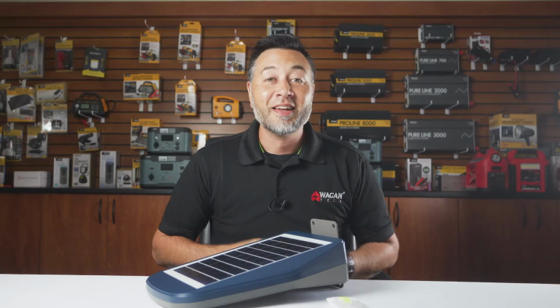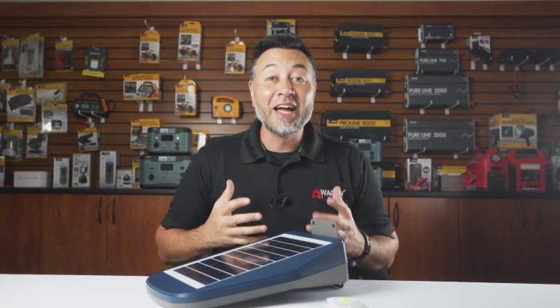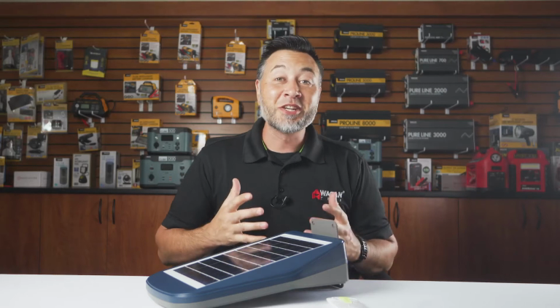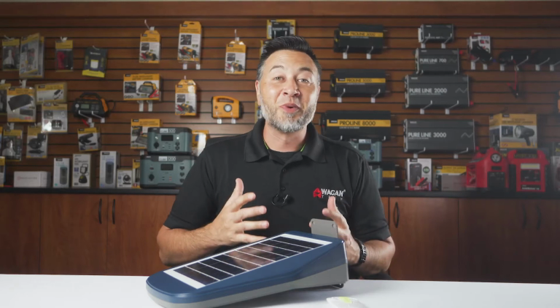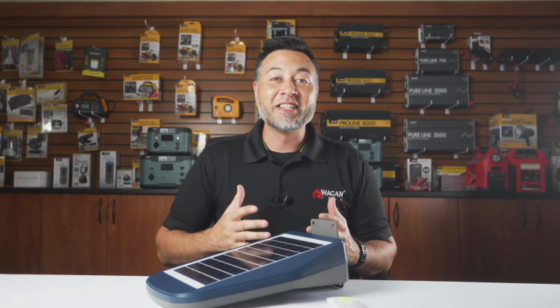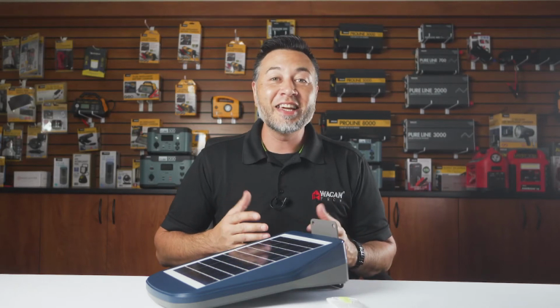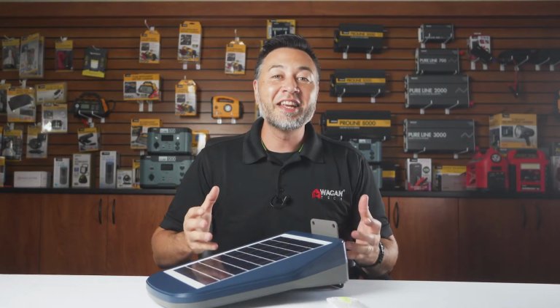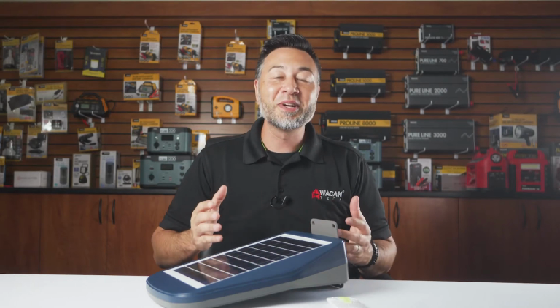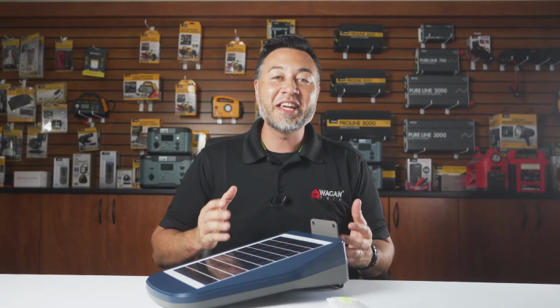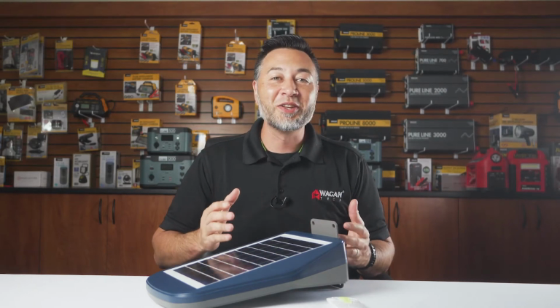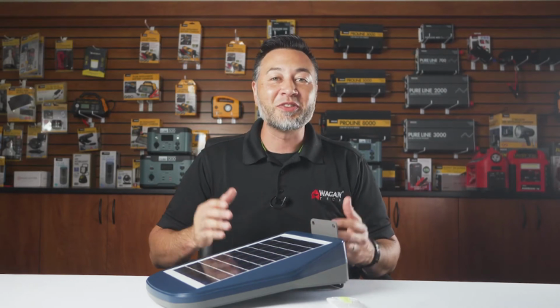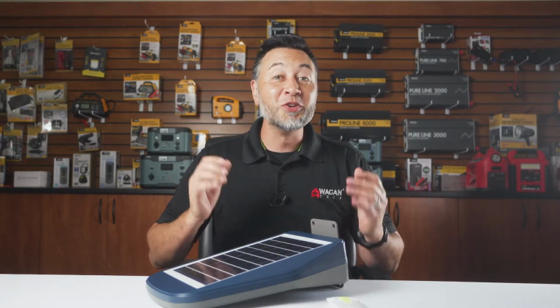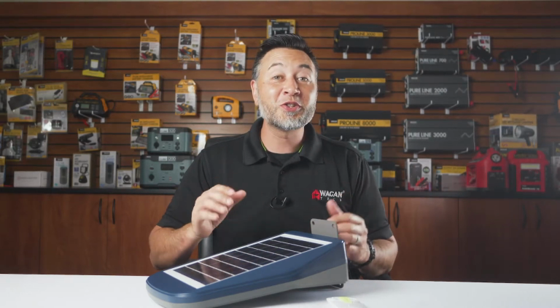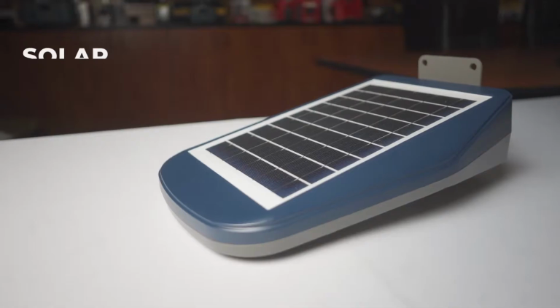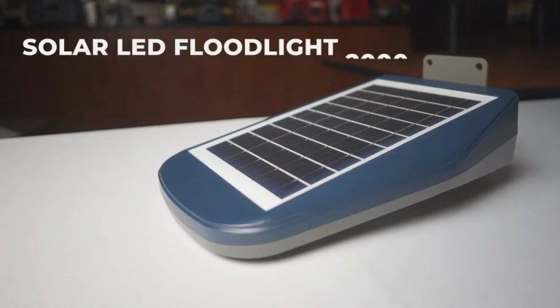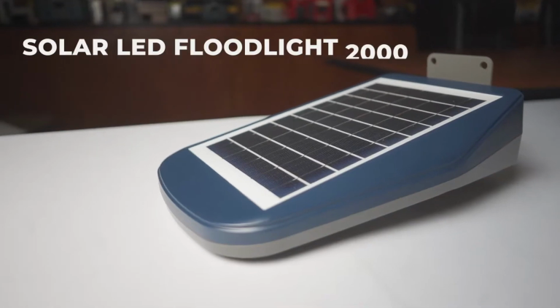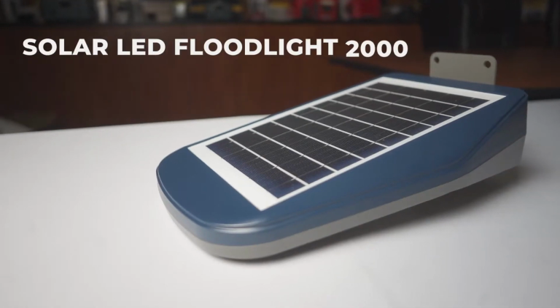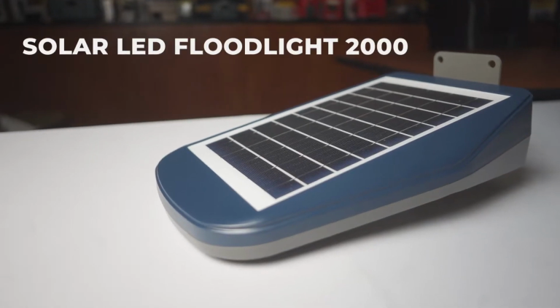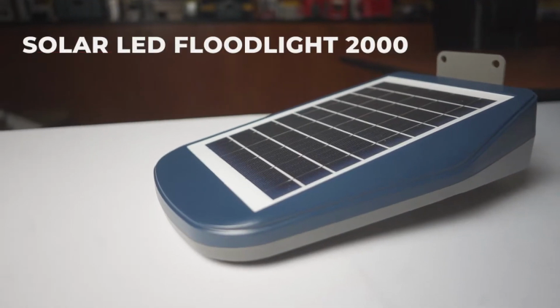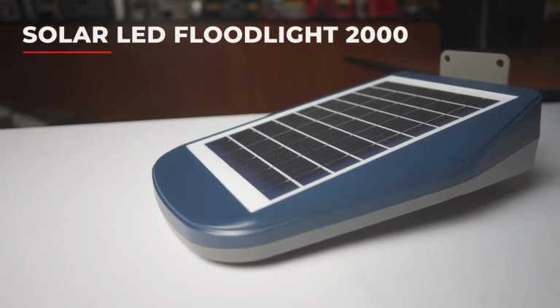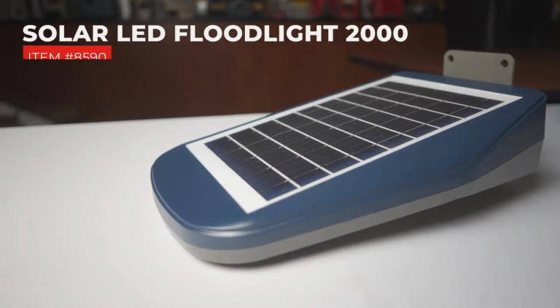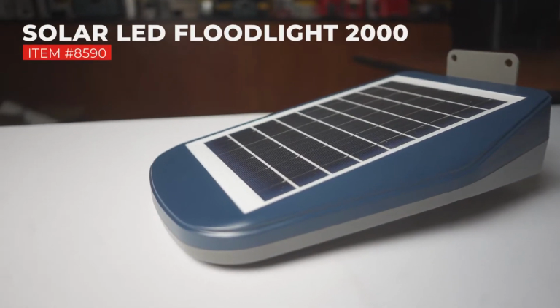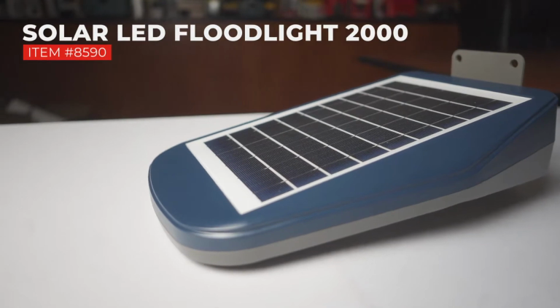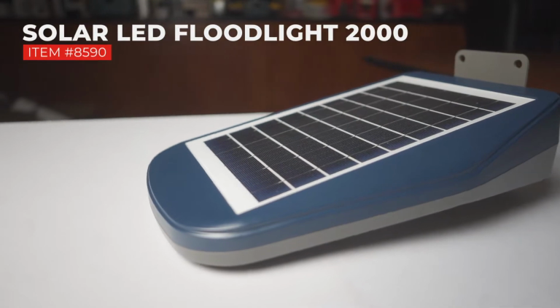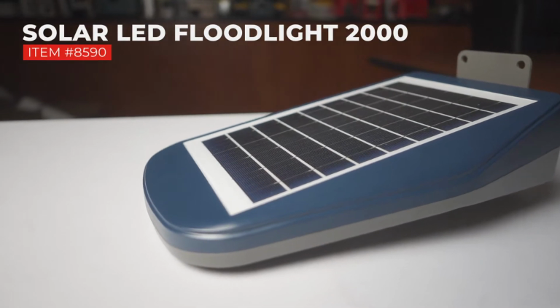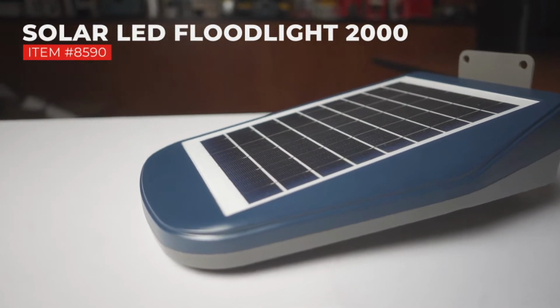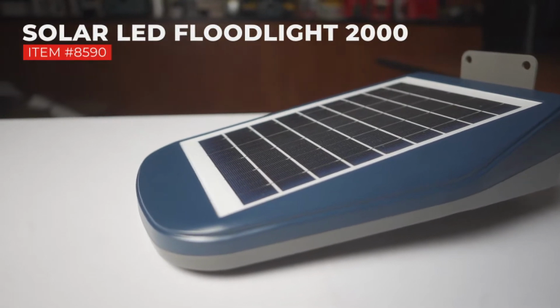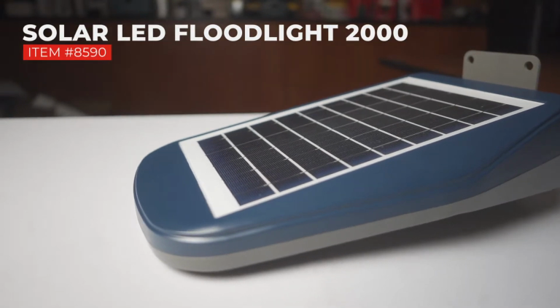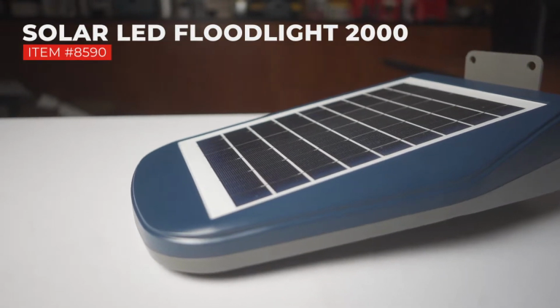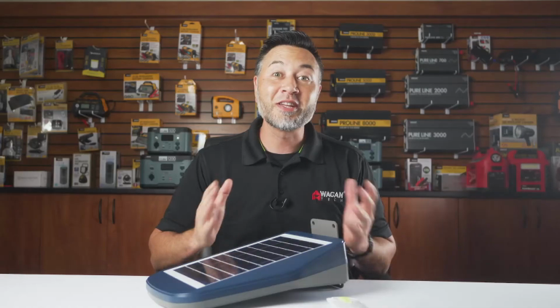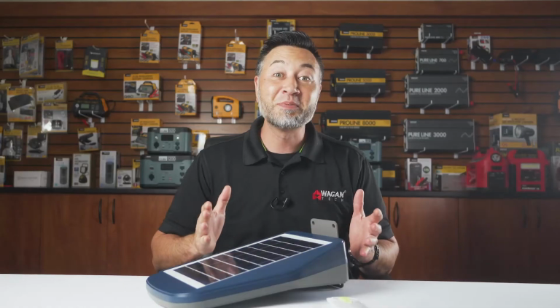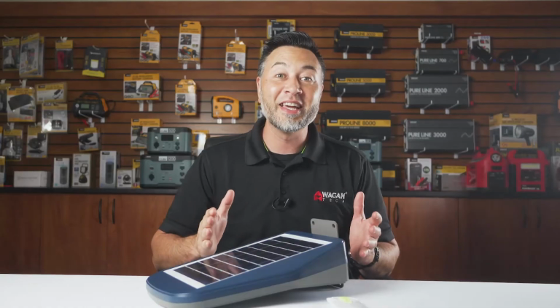Hi, I'm Justin from Wagon Tech and today we're going to take a look at the new Solar LED Floodlight 2000, item number 8590. So let's begin.